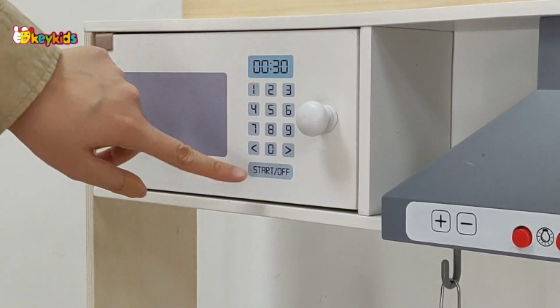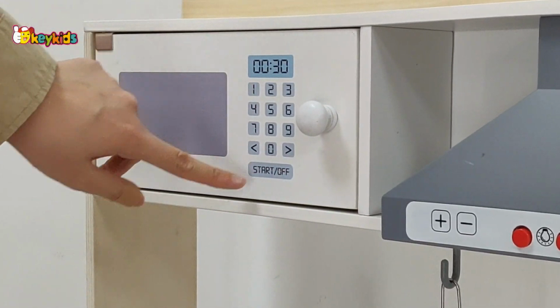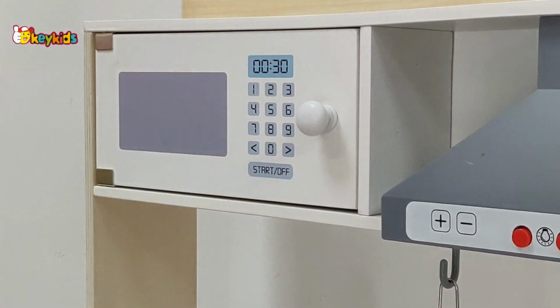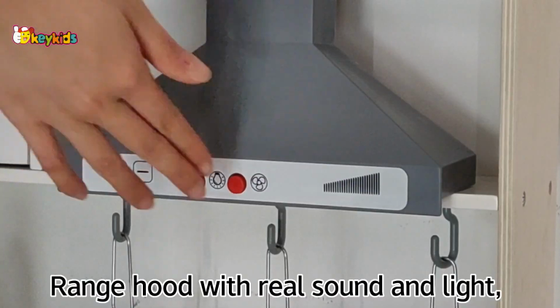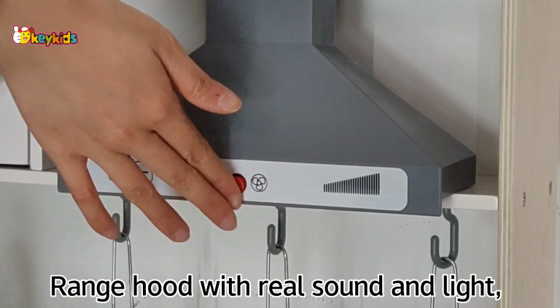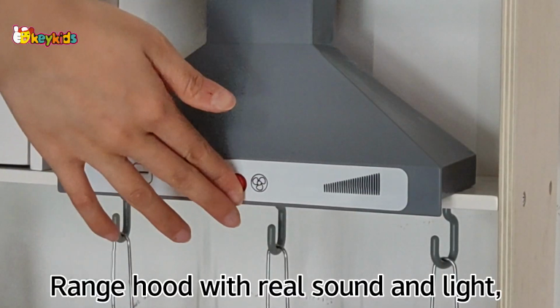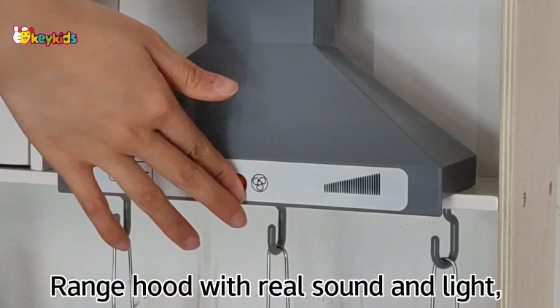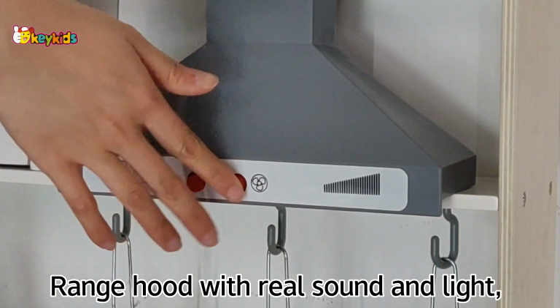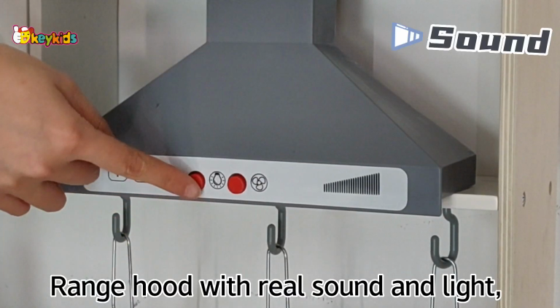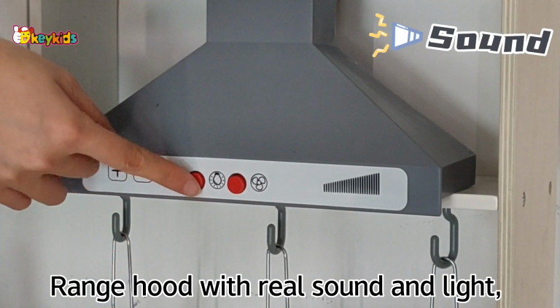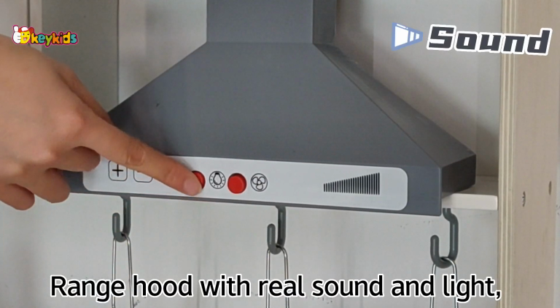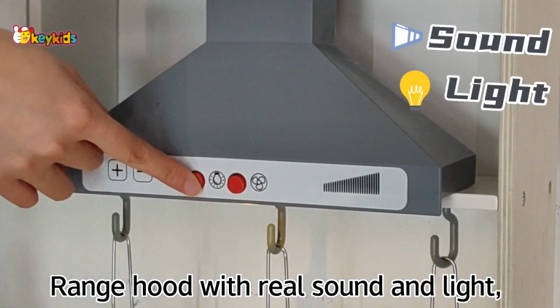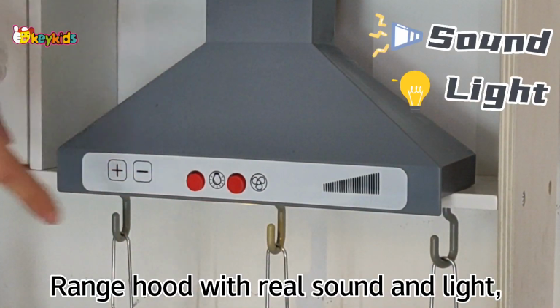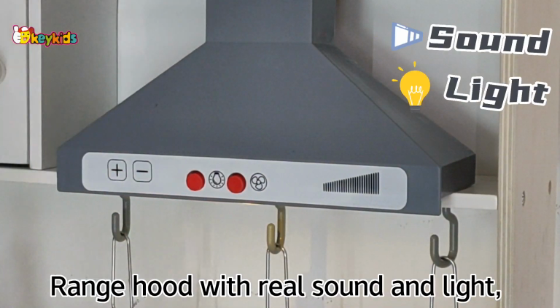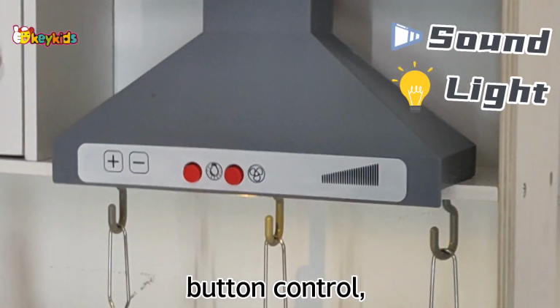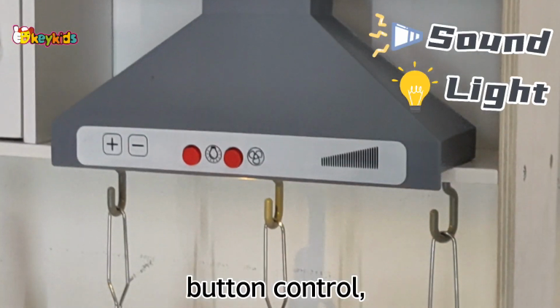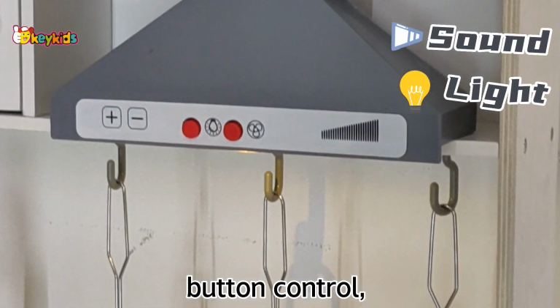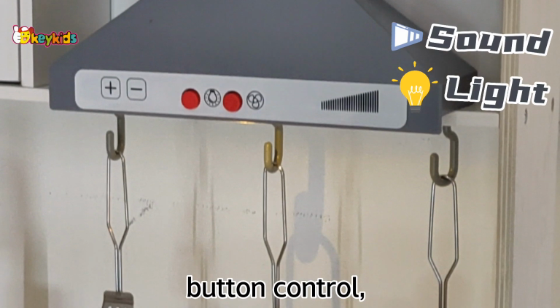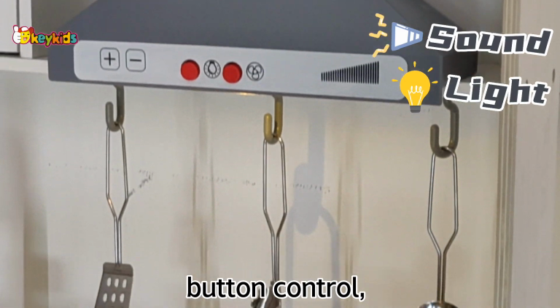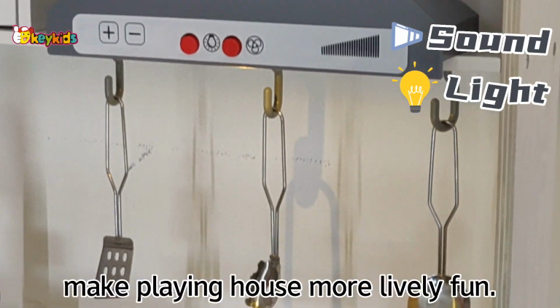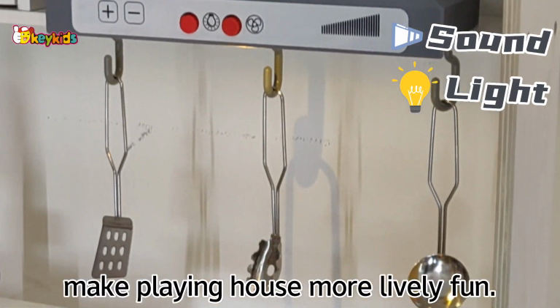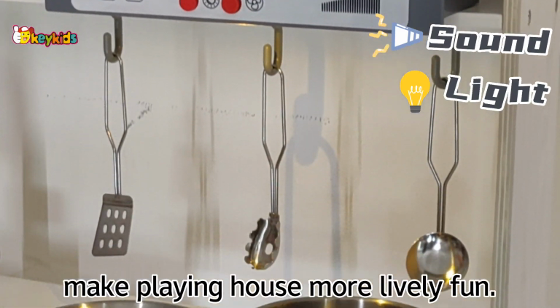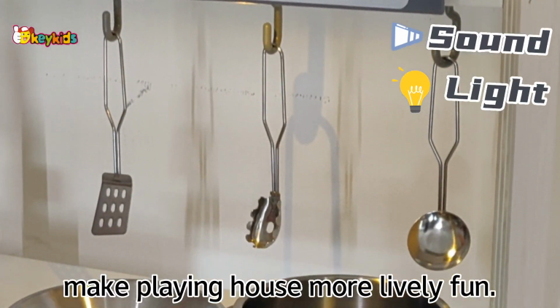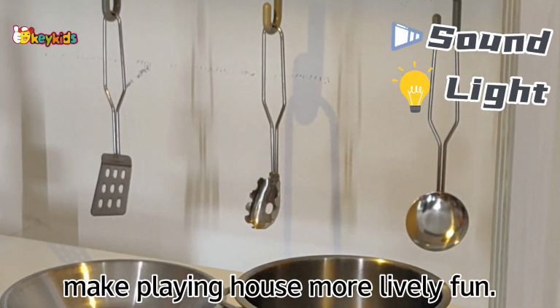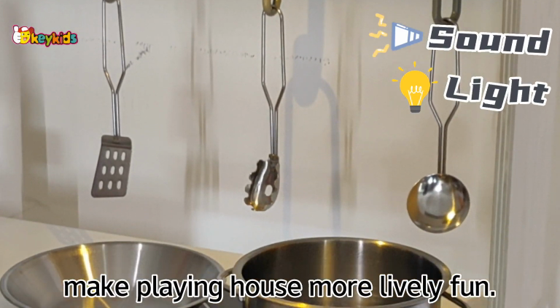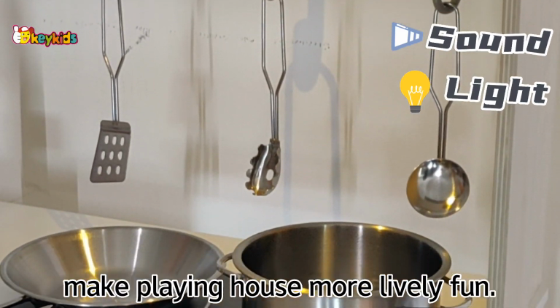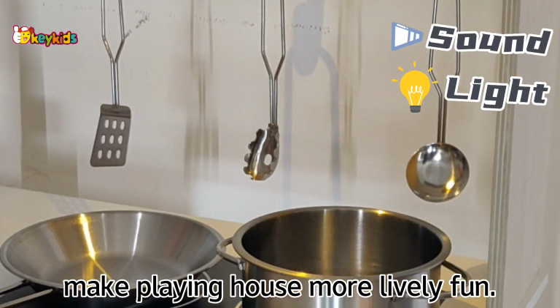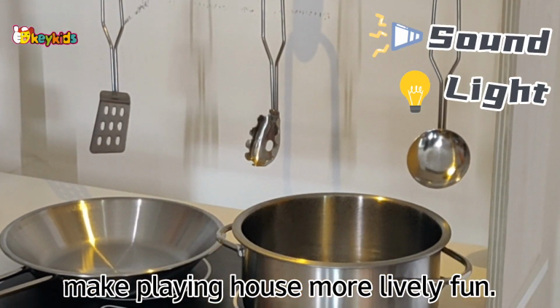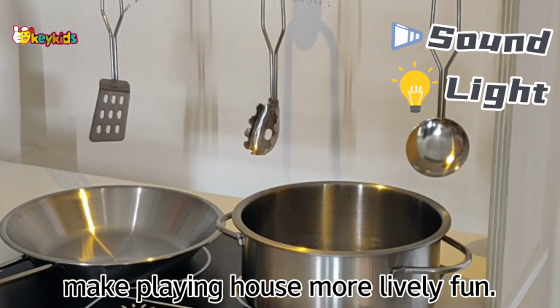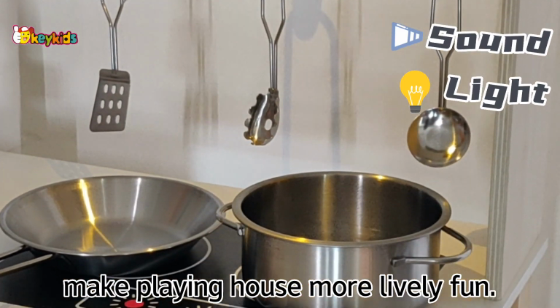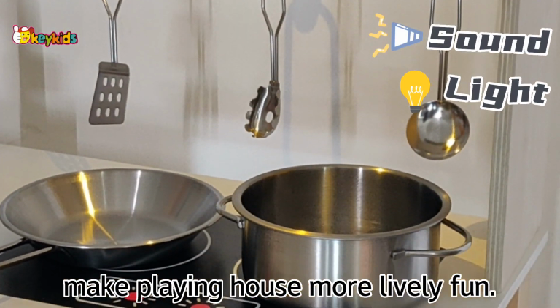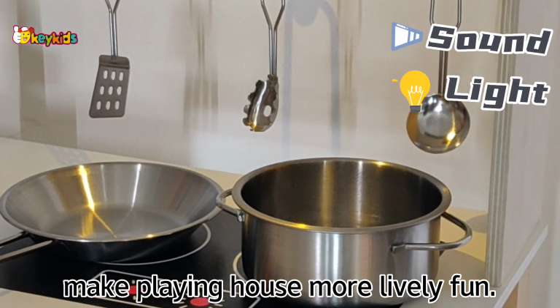Range hood with new sound and light, button control, make playing house more lively fun.